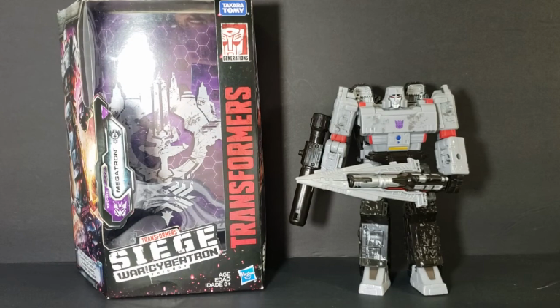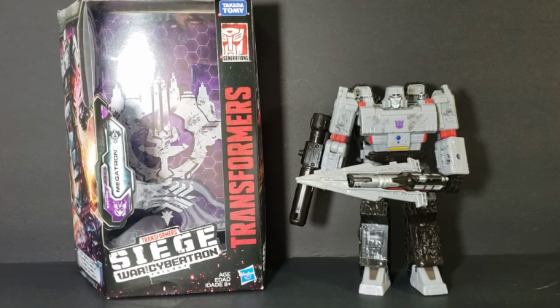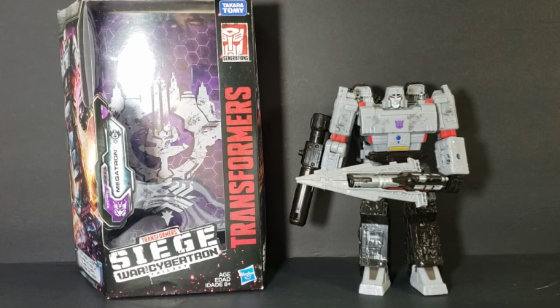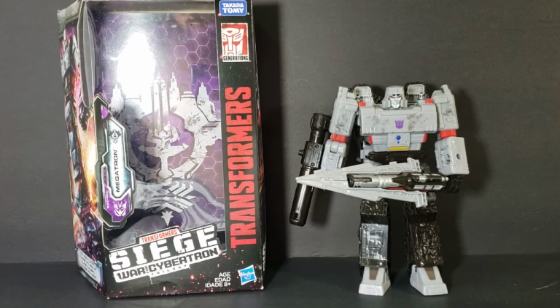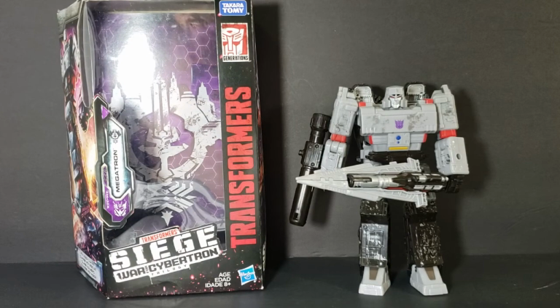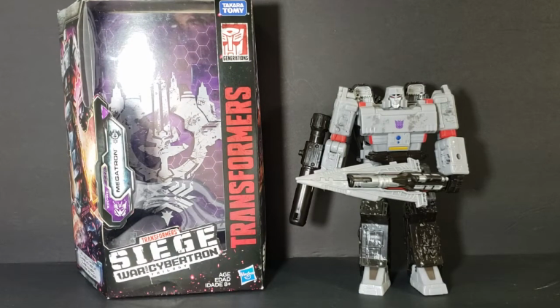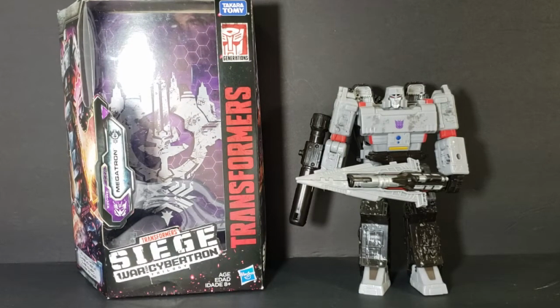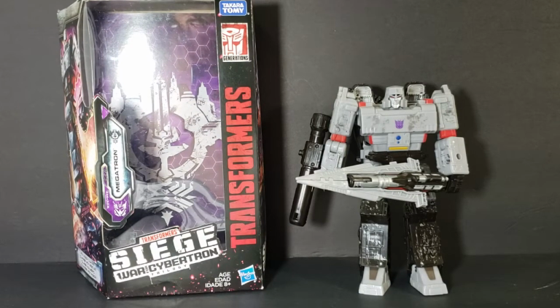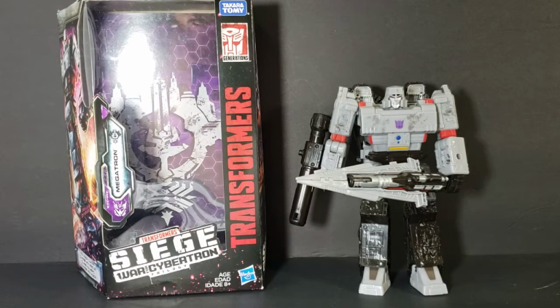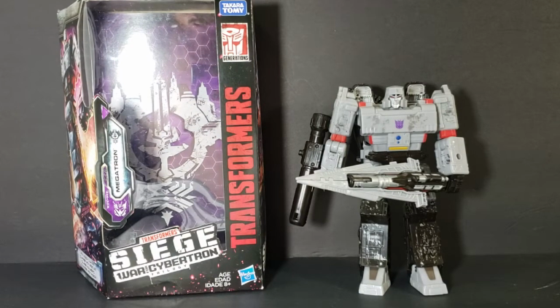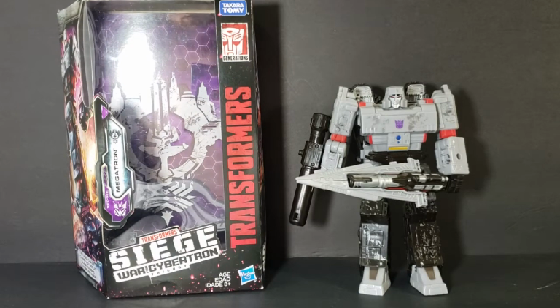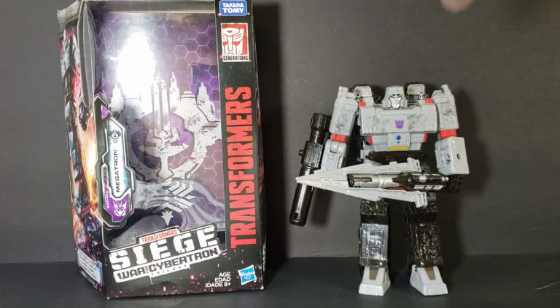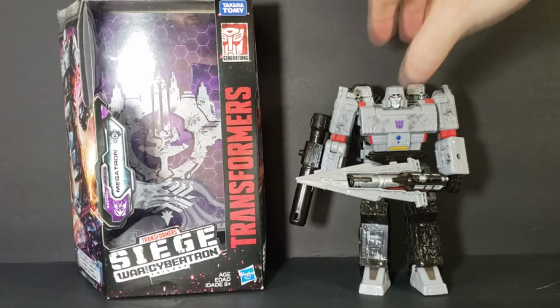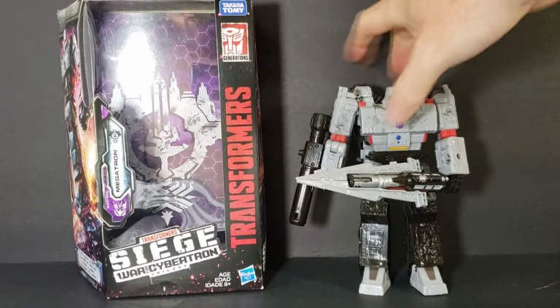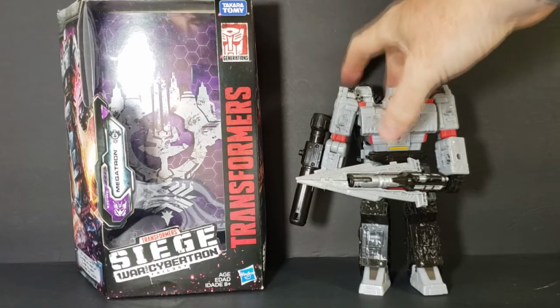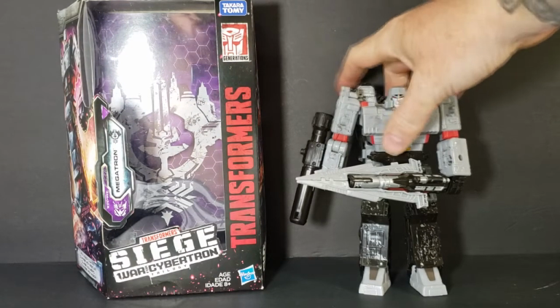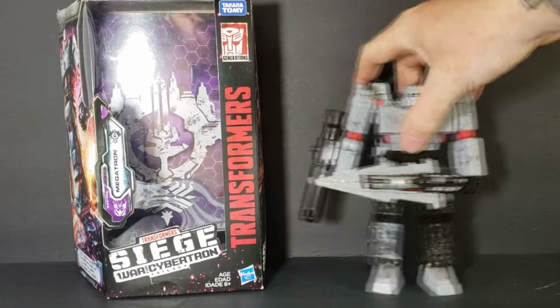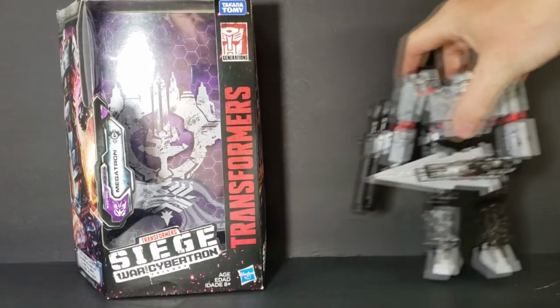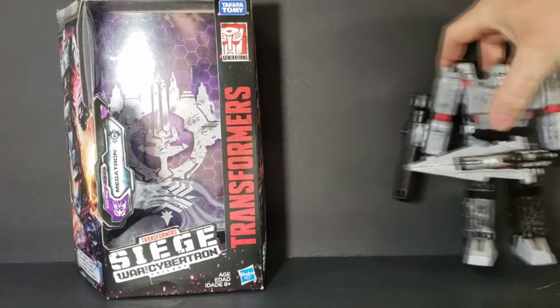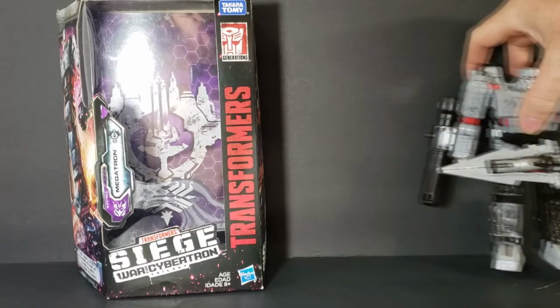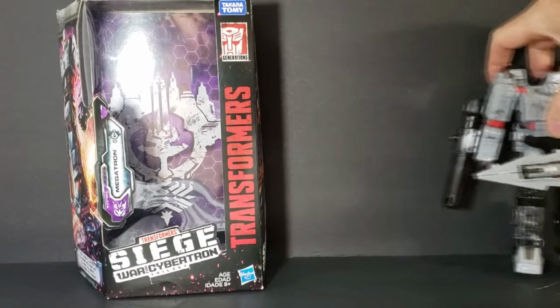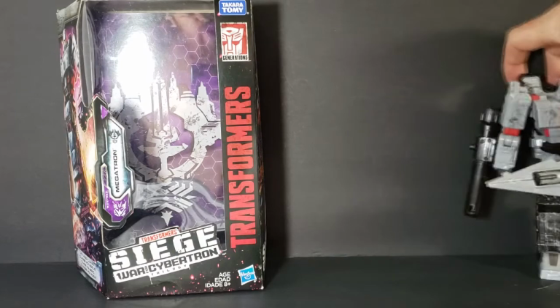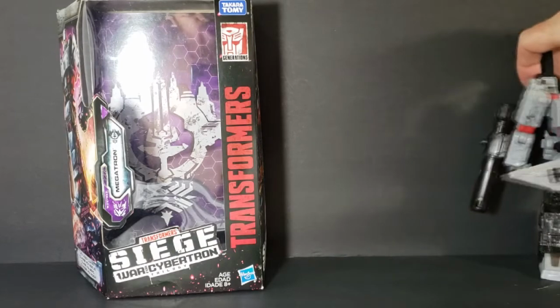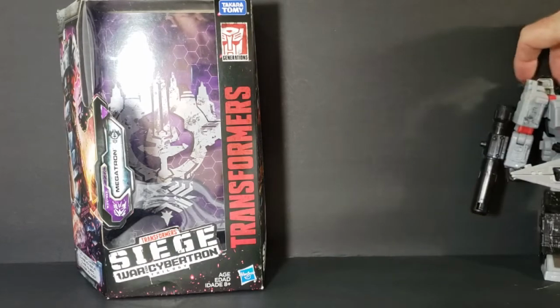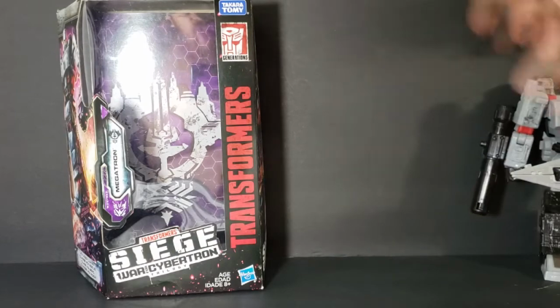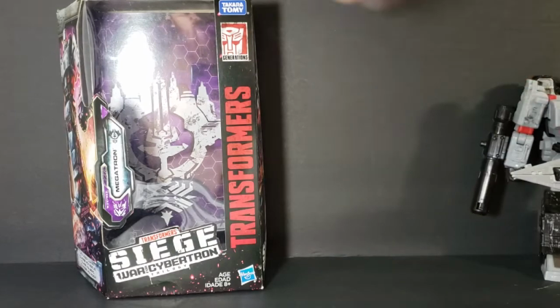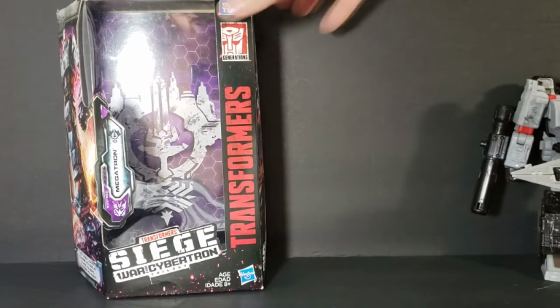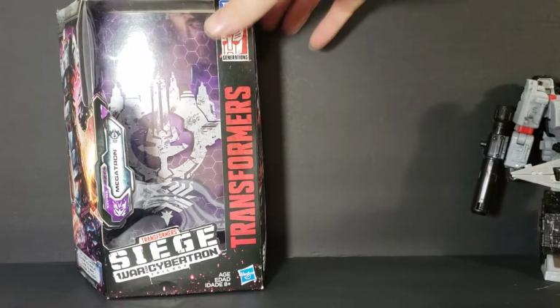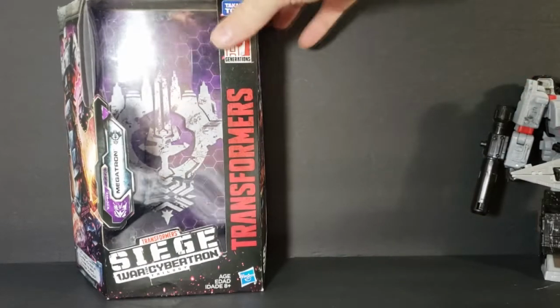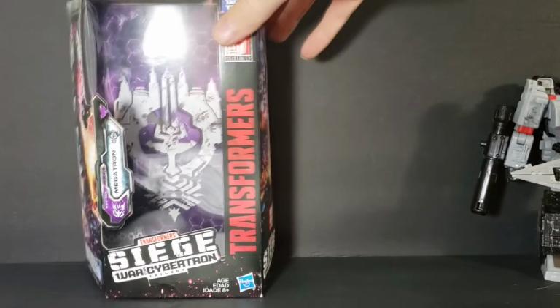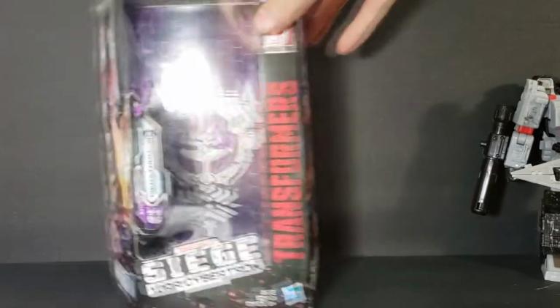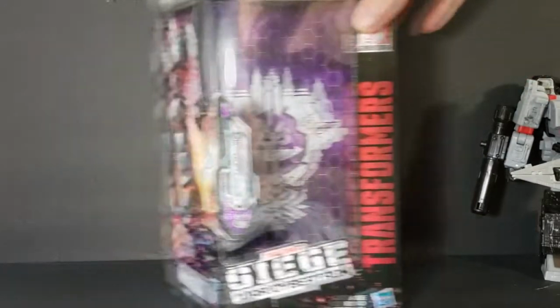This is Megatron. First things first, let's go ahead and move him over to the side and we'll take a look at the box.